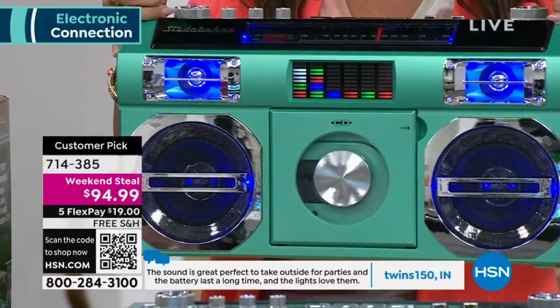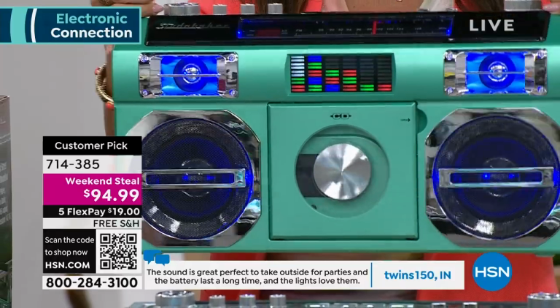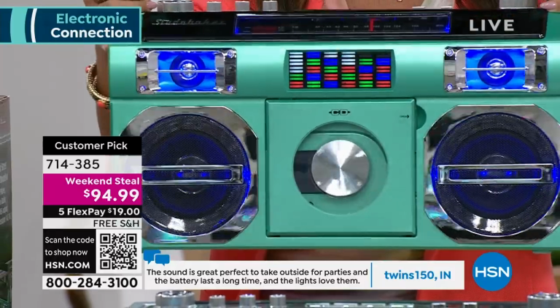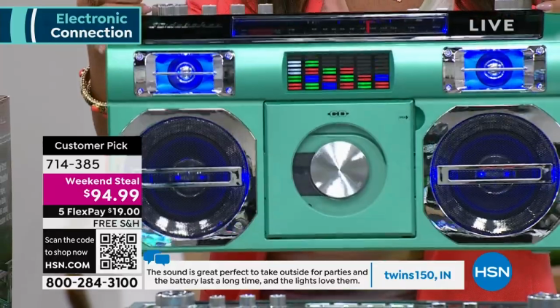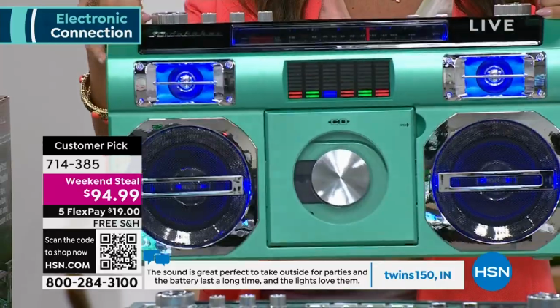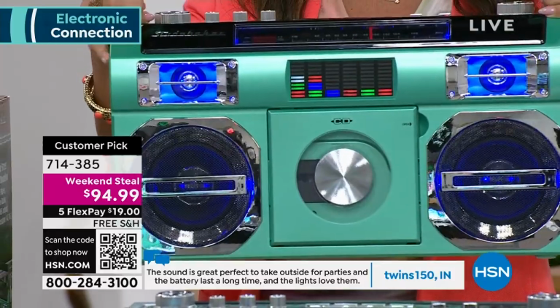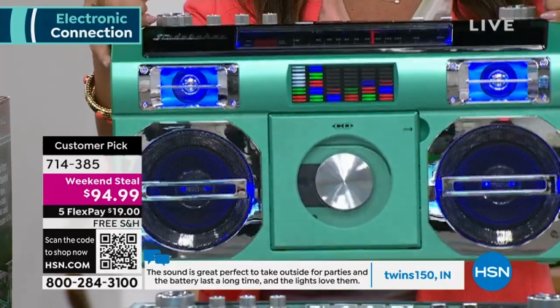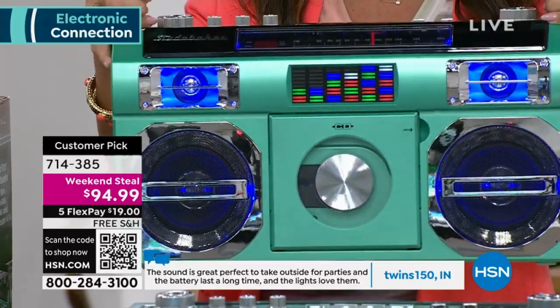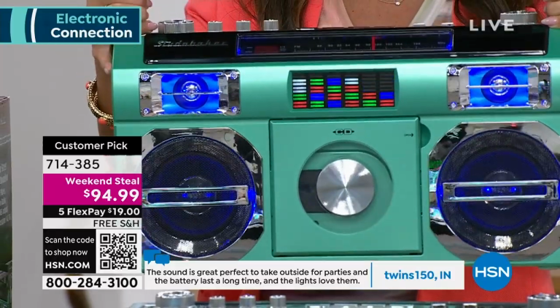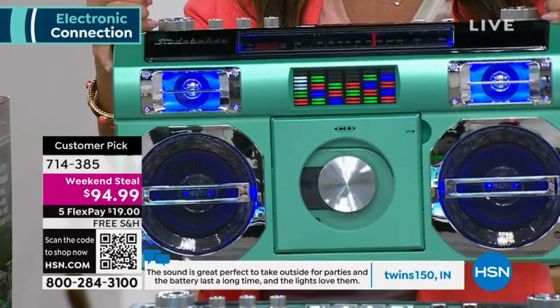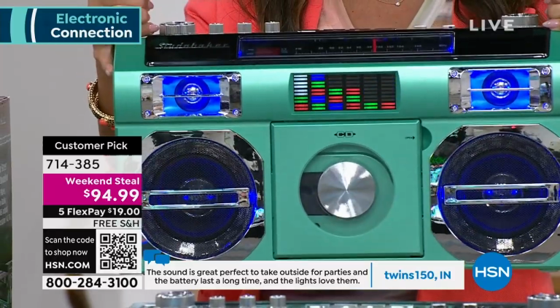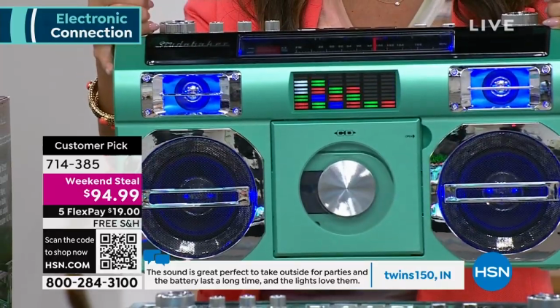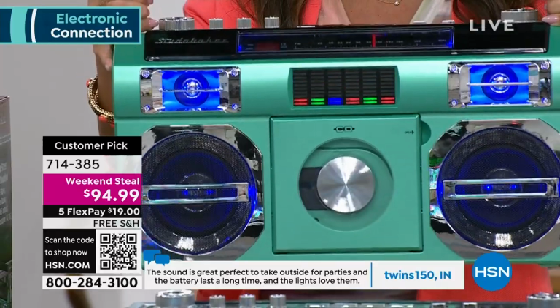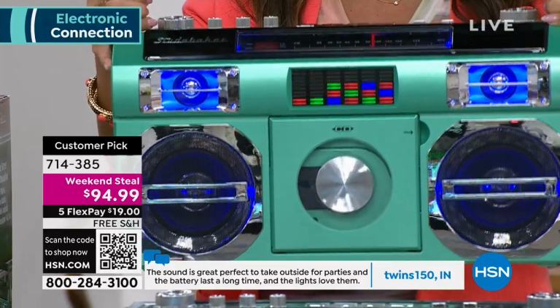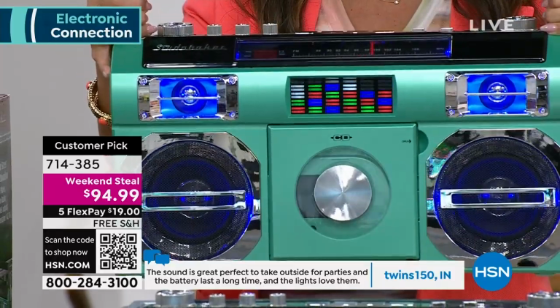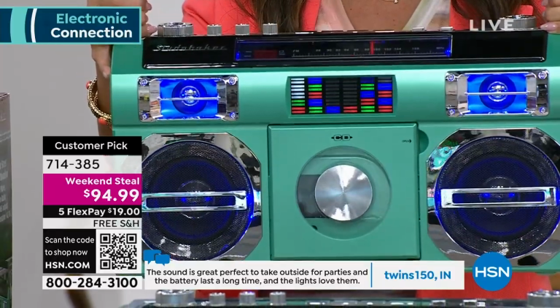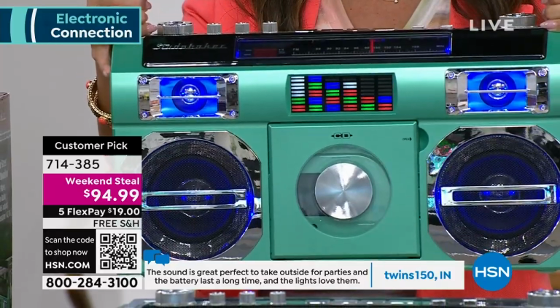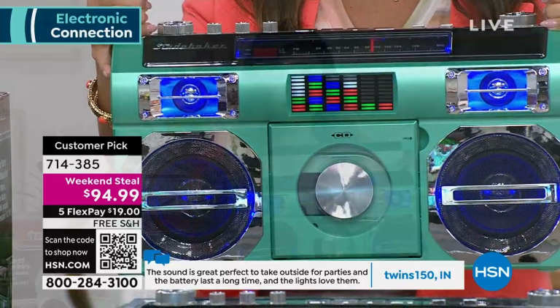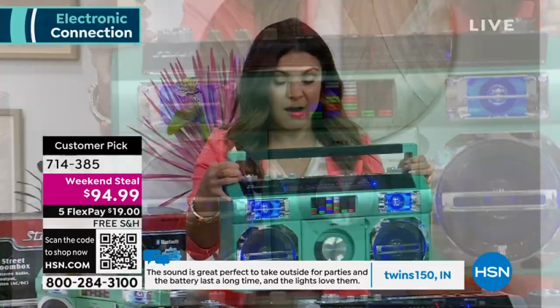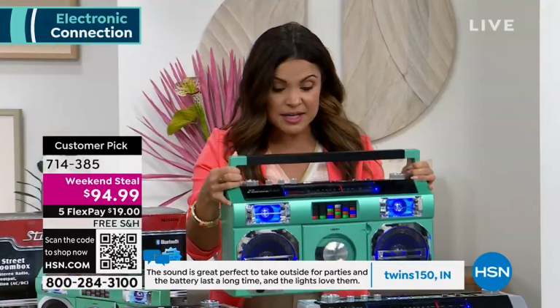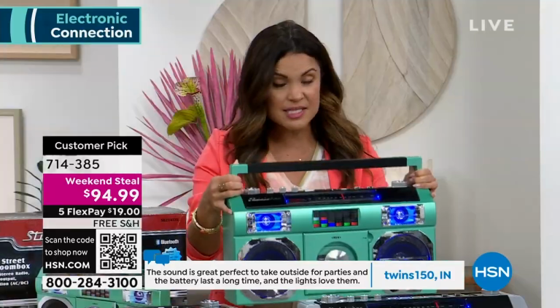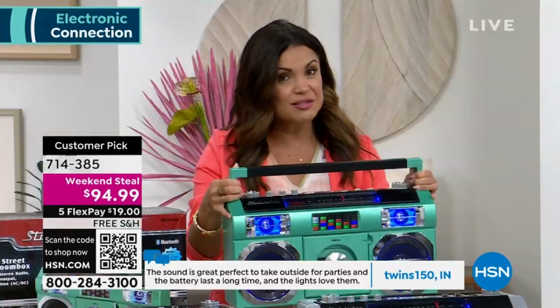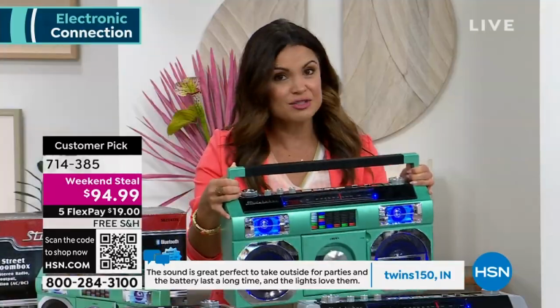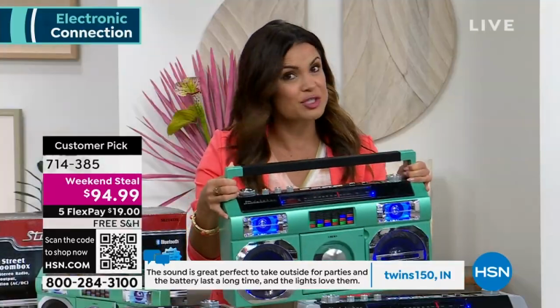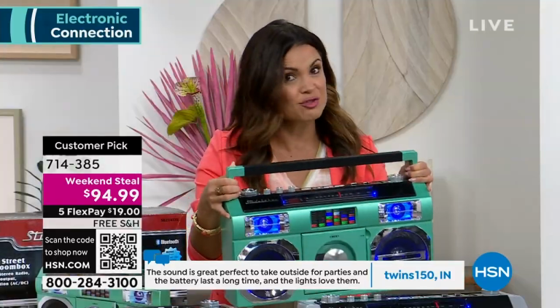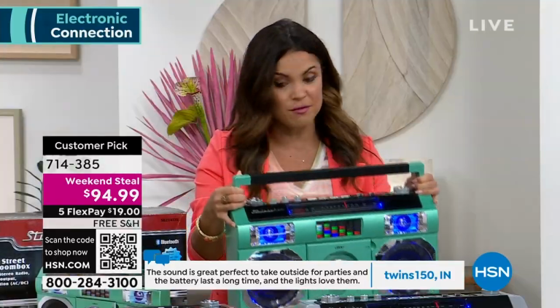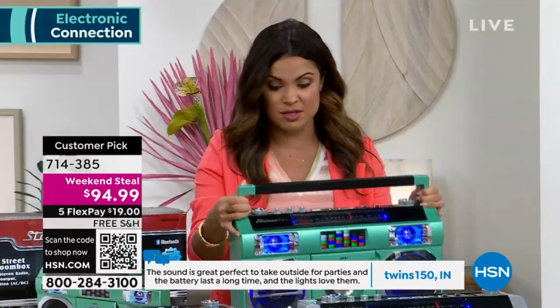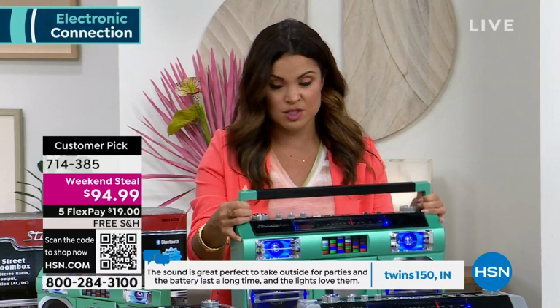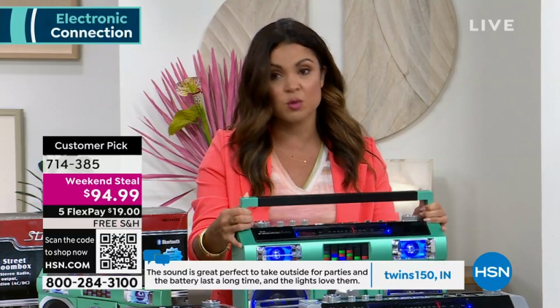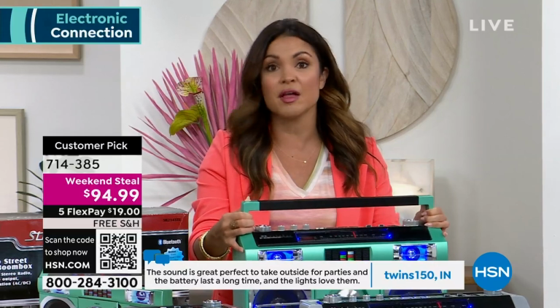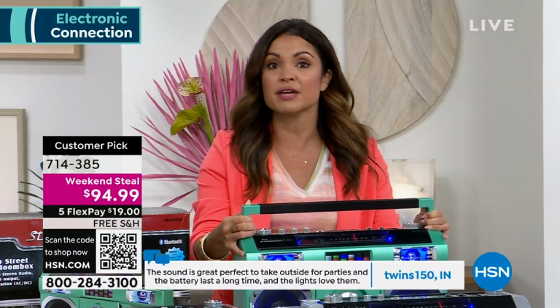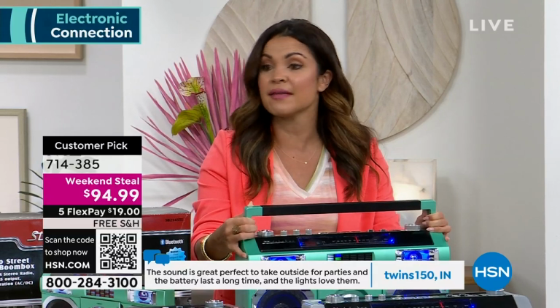If you want to get this one, it's $19 on Flex Pay. Honestly, you treat yourself to this — you will love it.